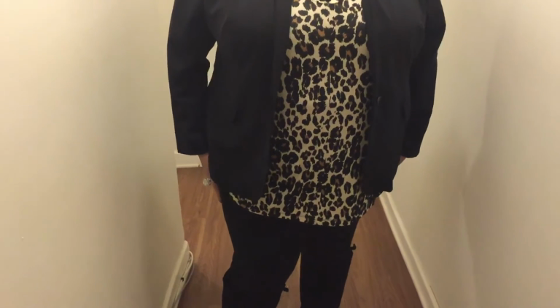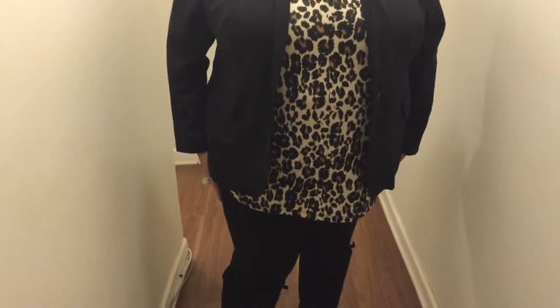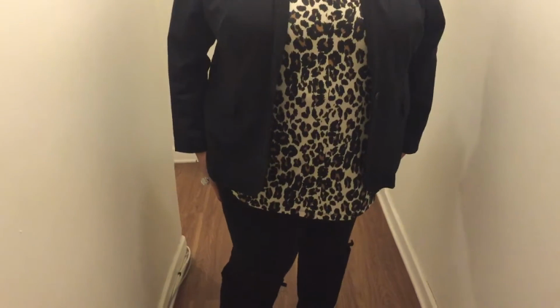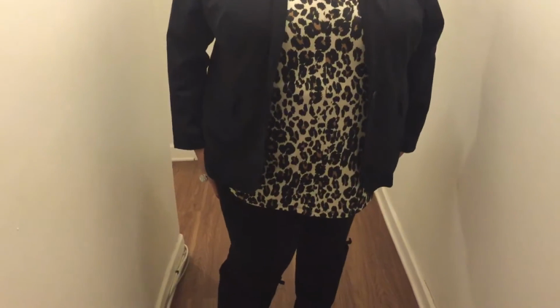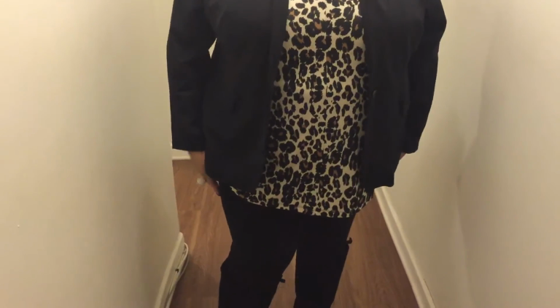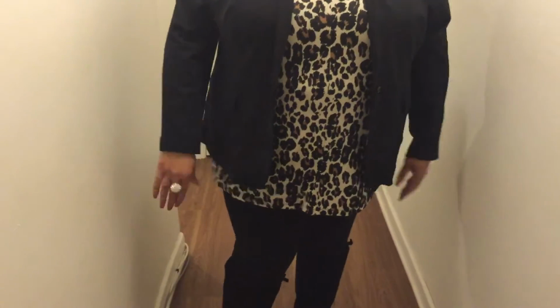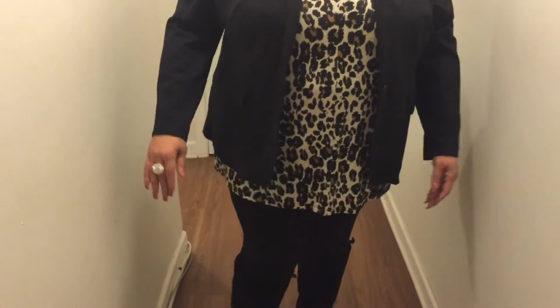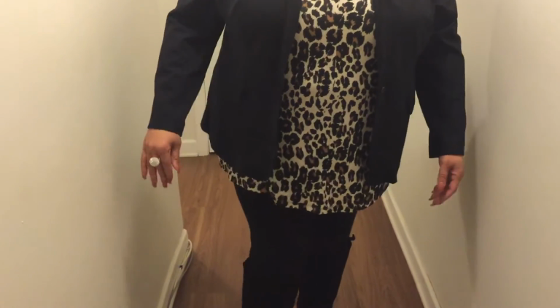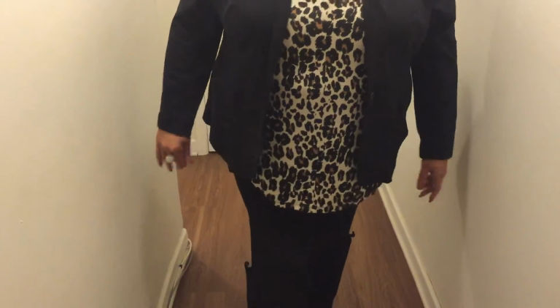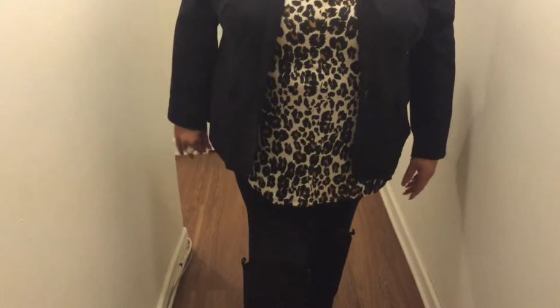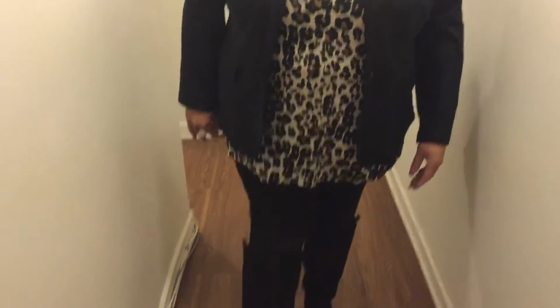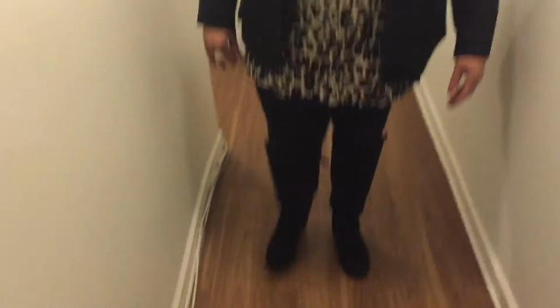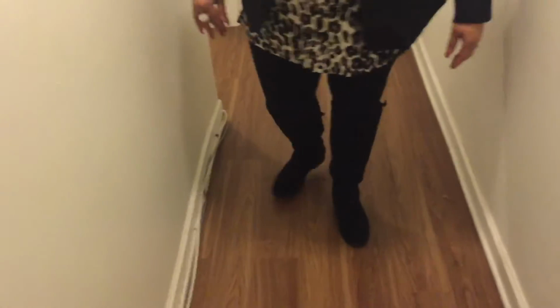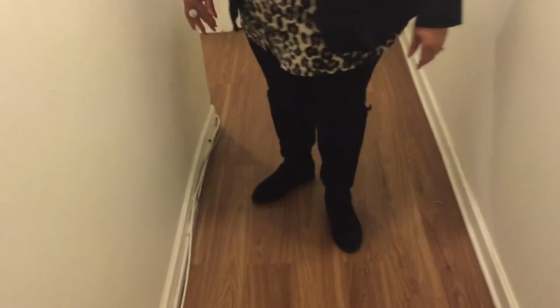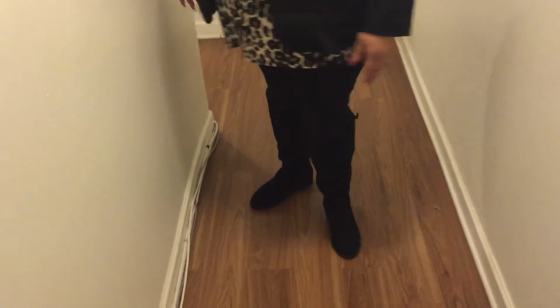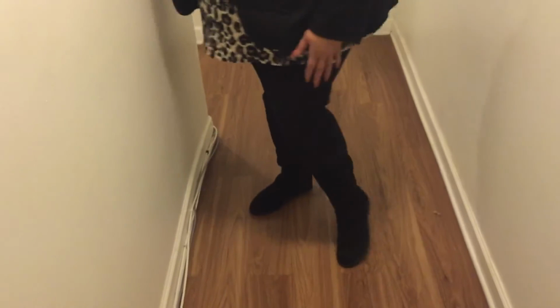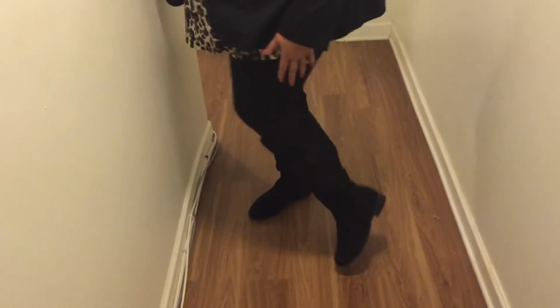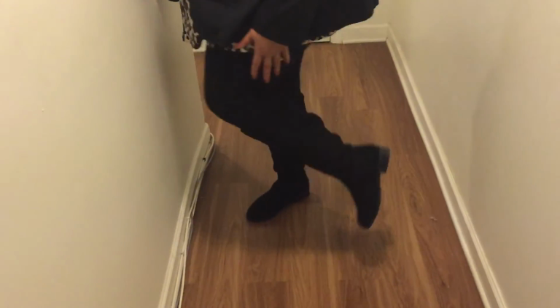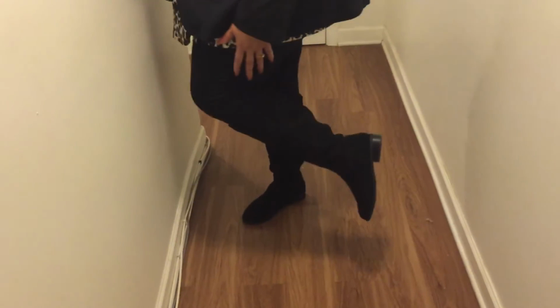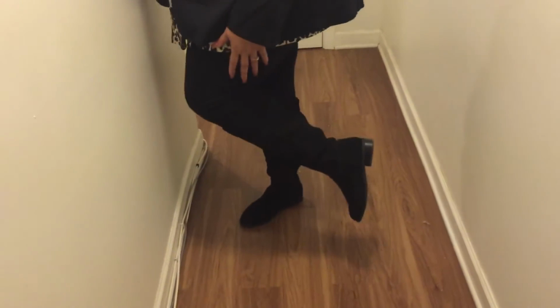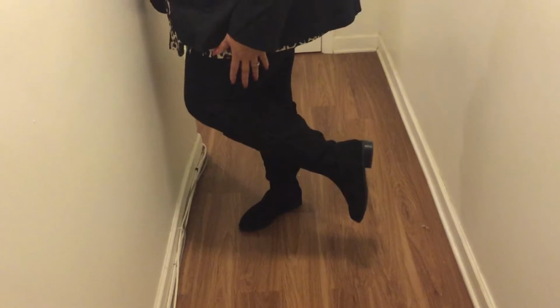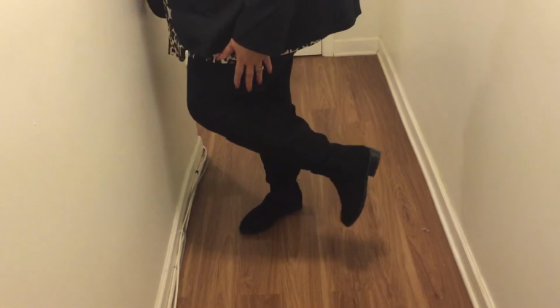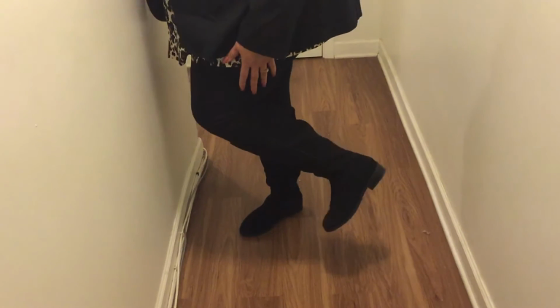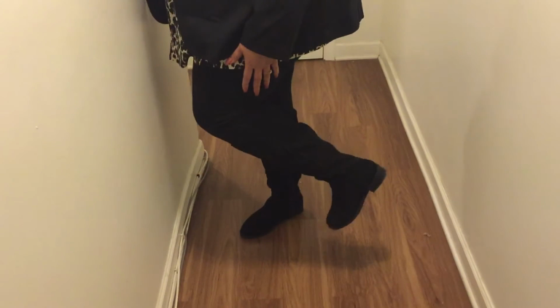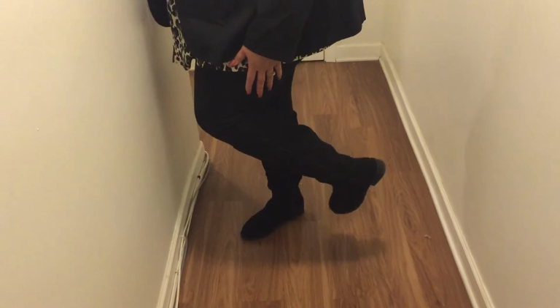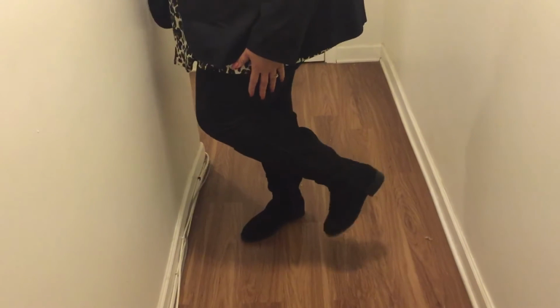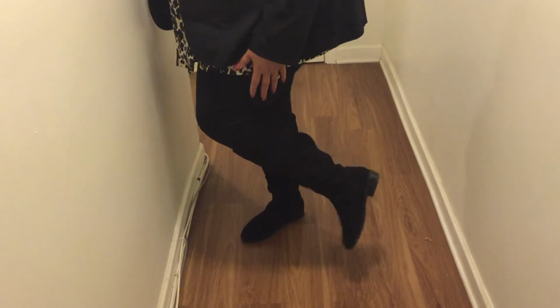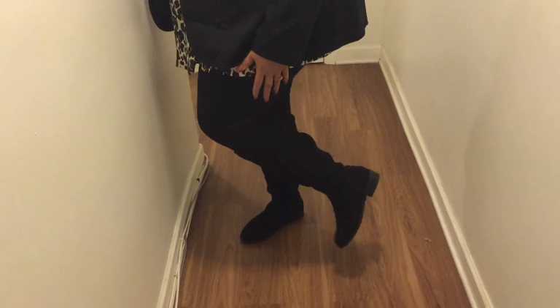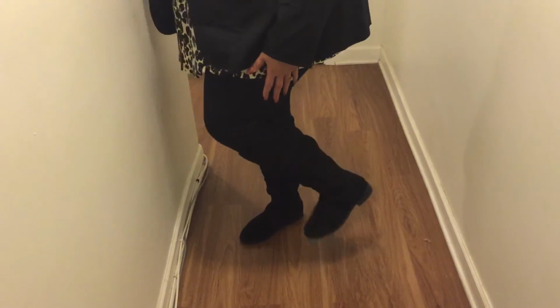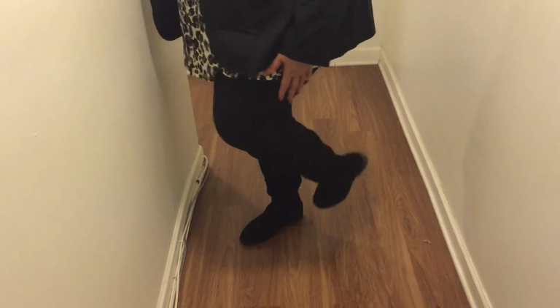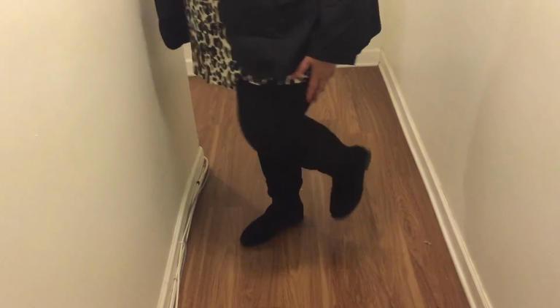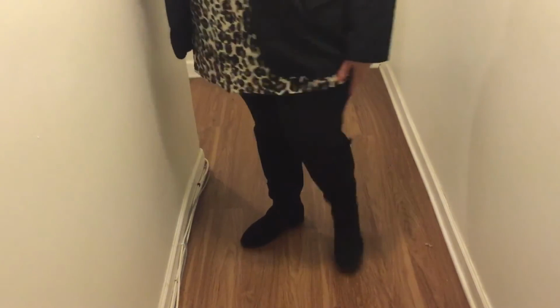And I have on these black suede boots I got from Torrid. Got them on clearance.